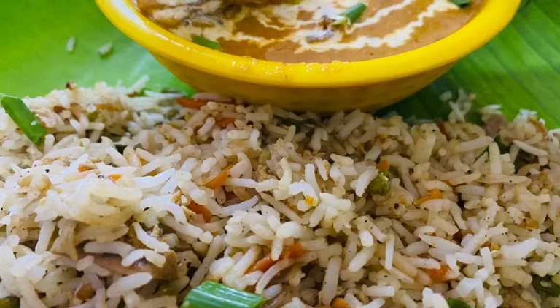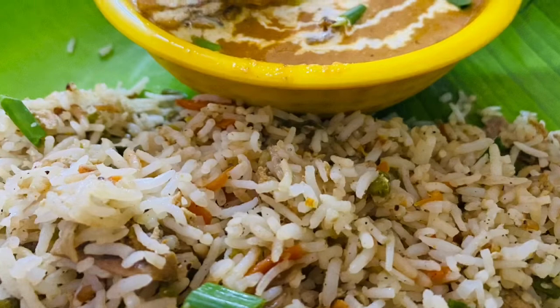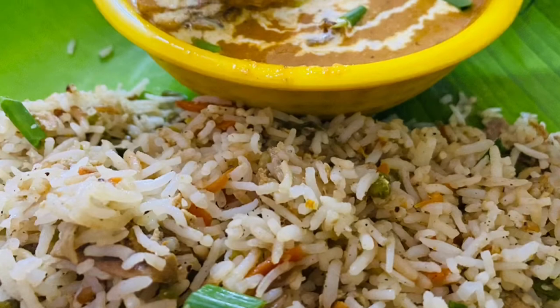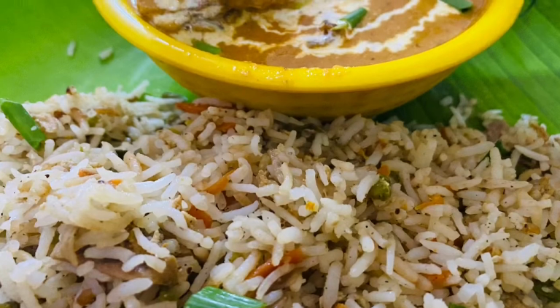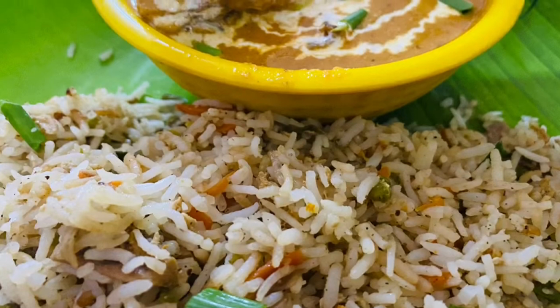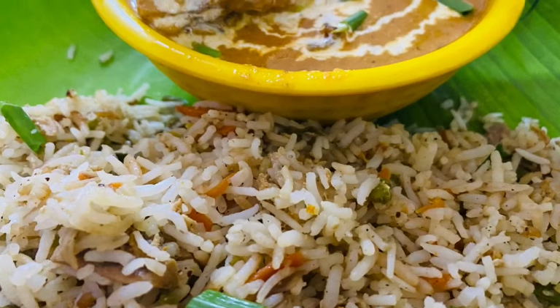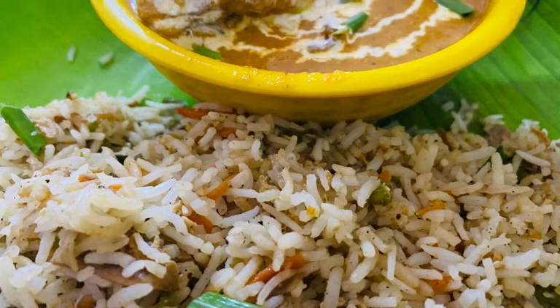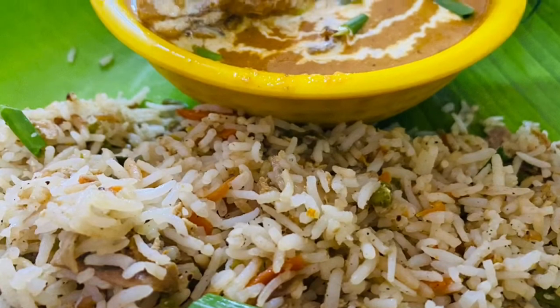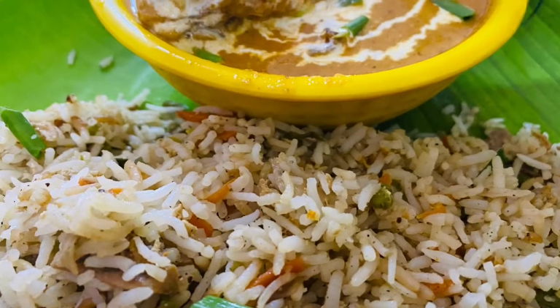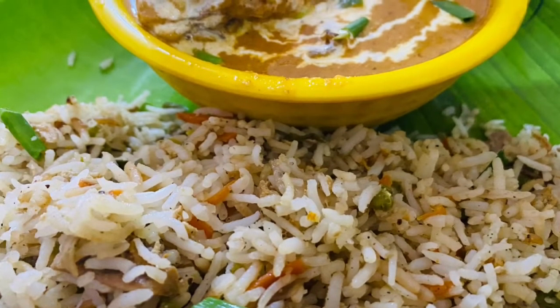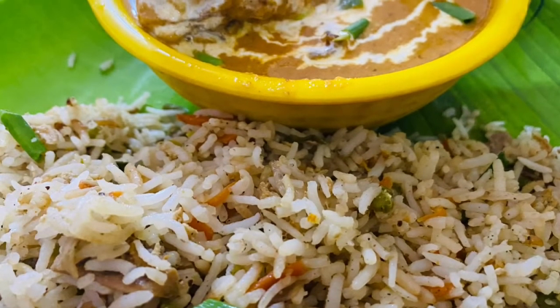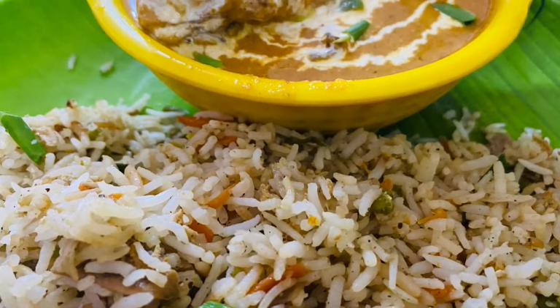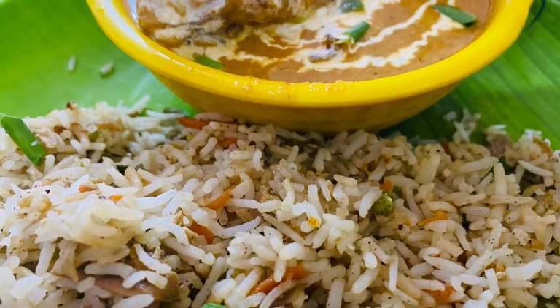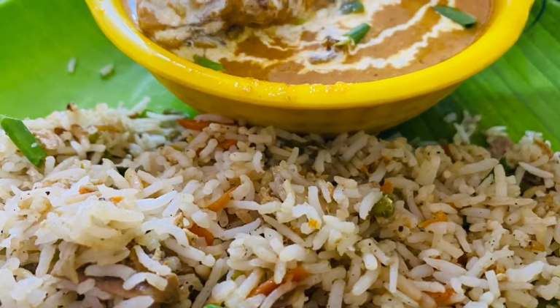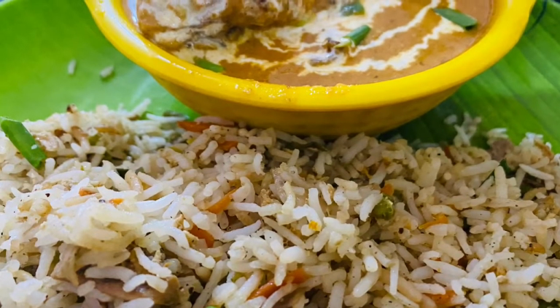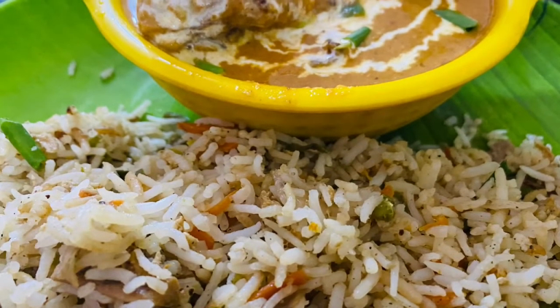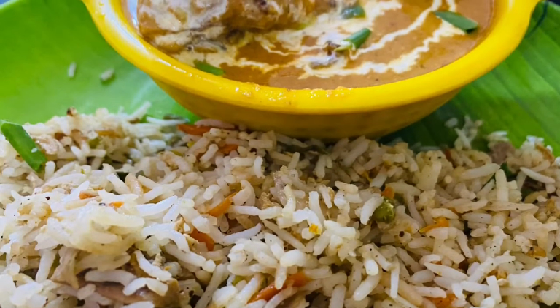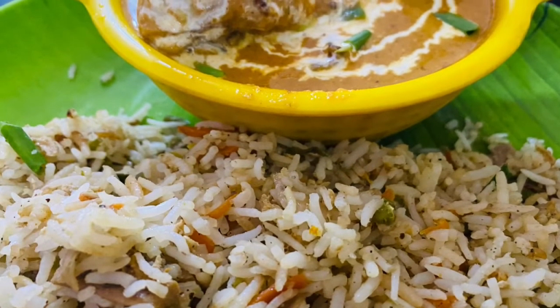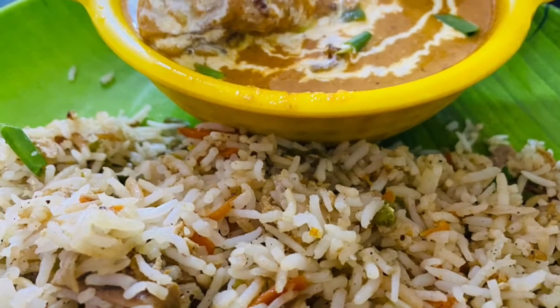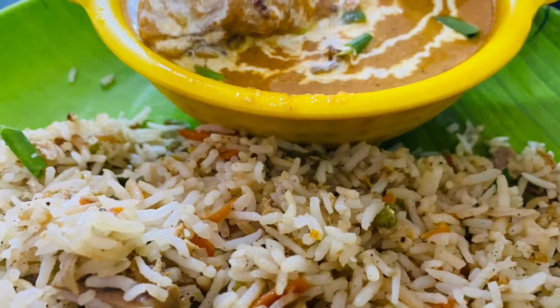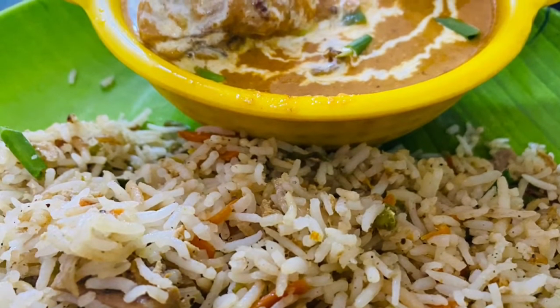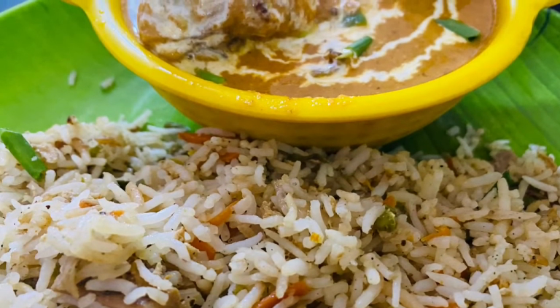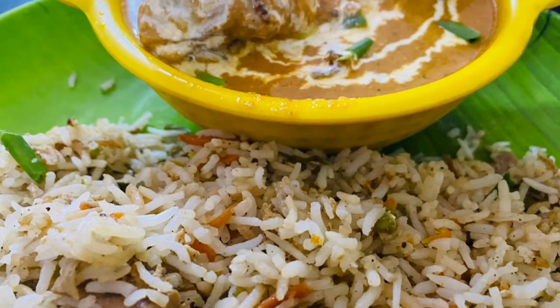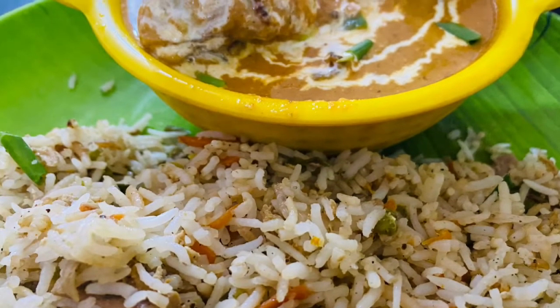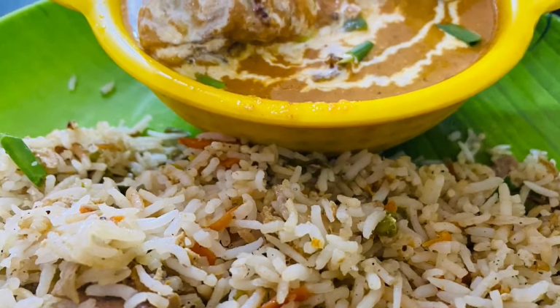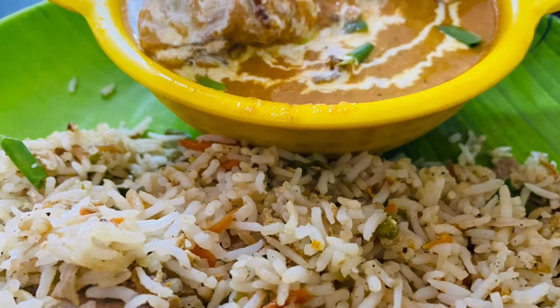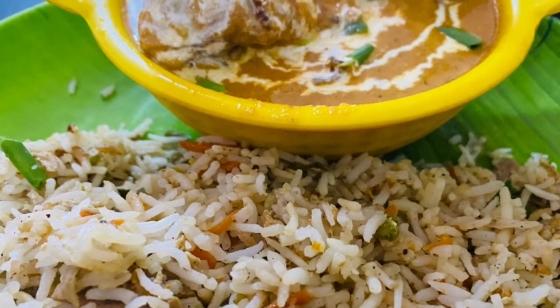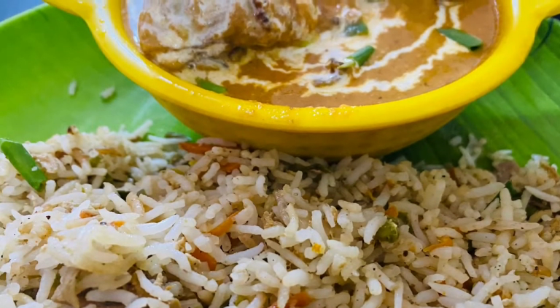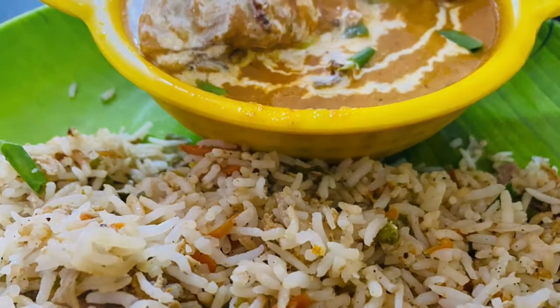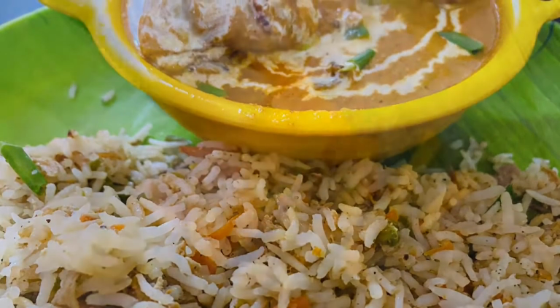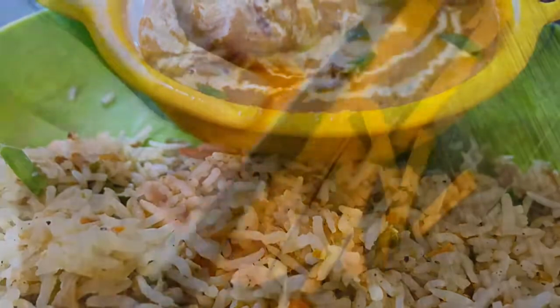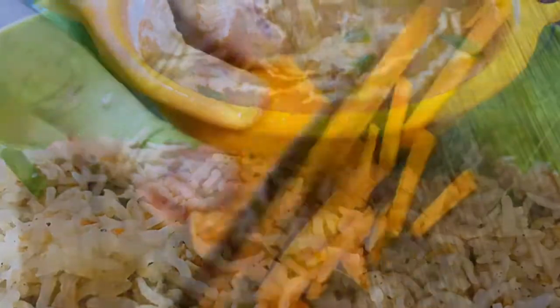This is the recipe for easy-peasy fried rice. What is the recipe?